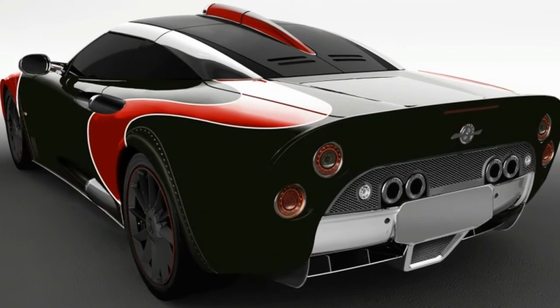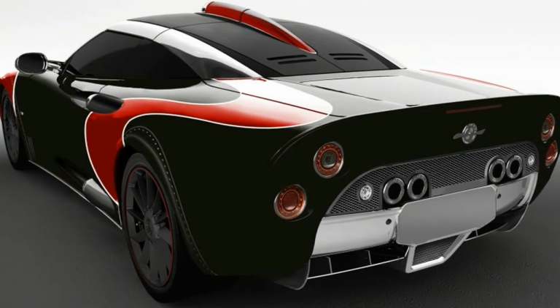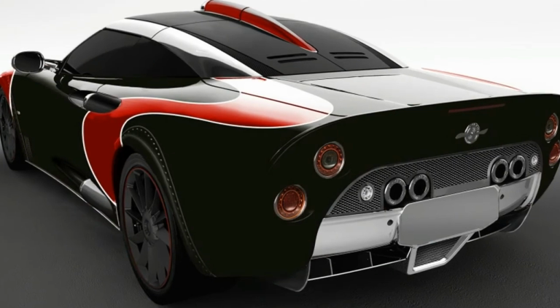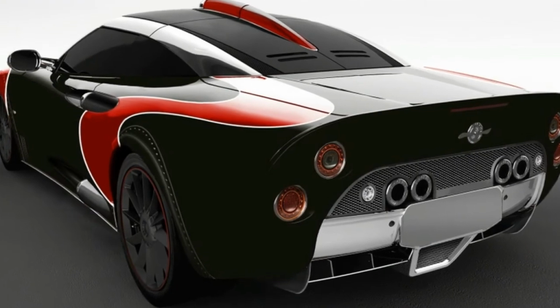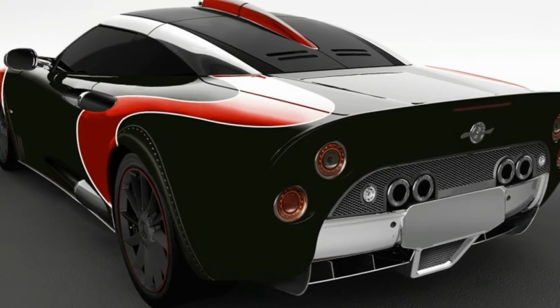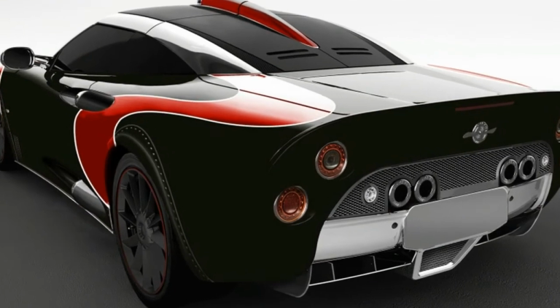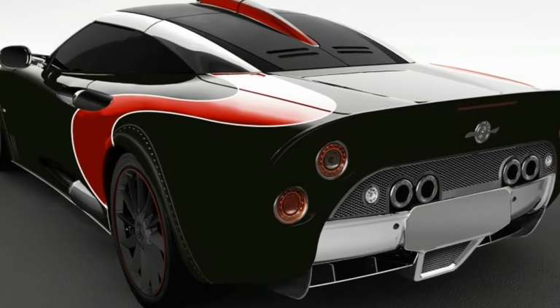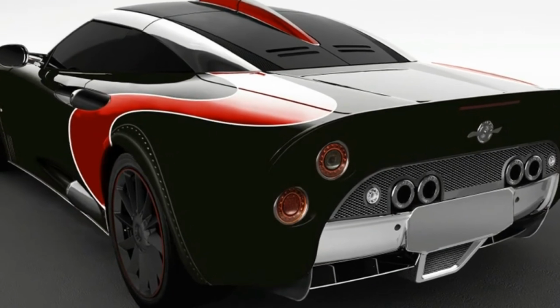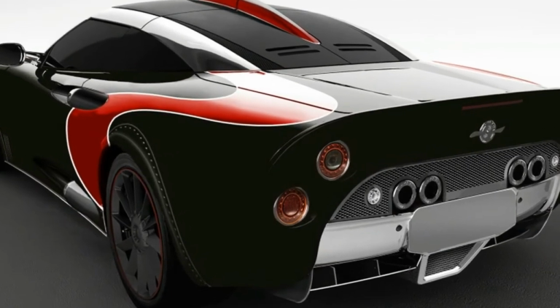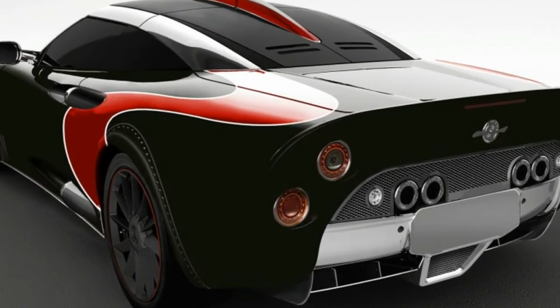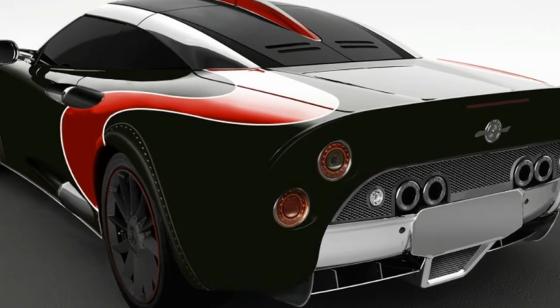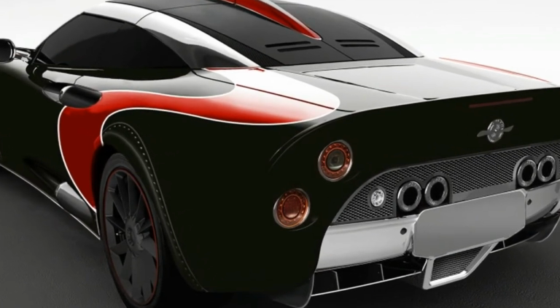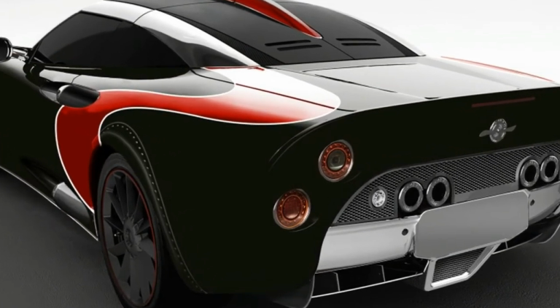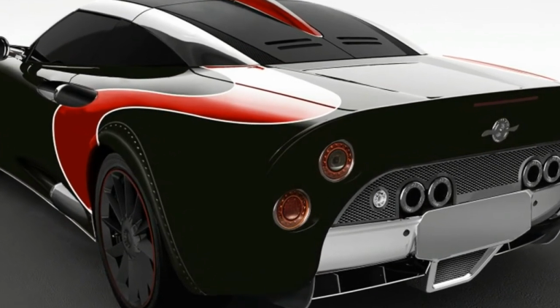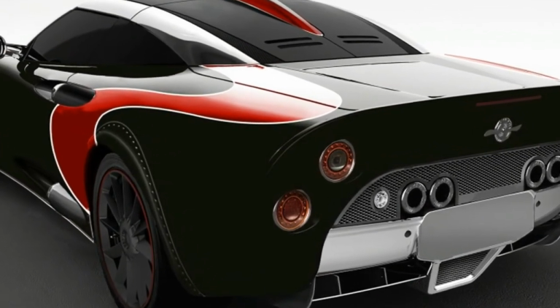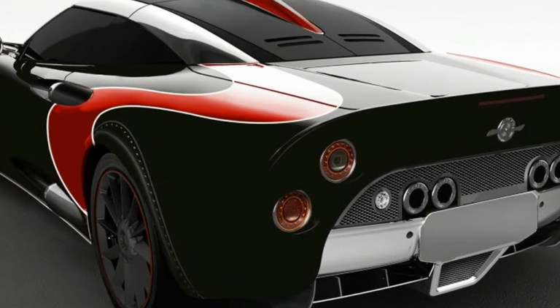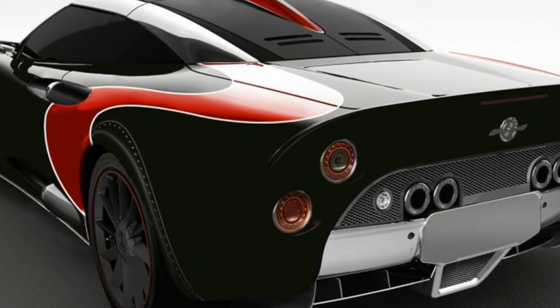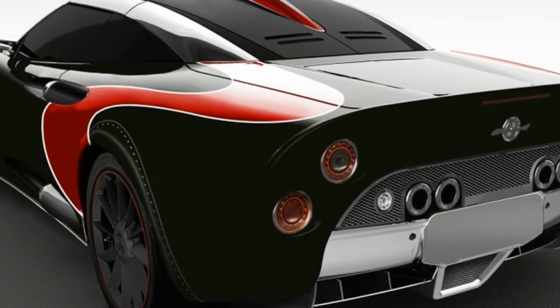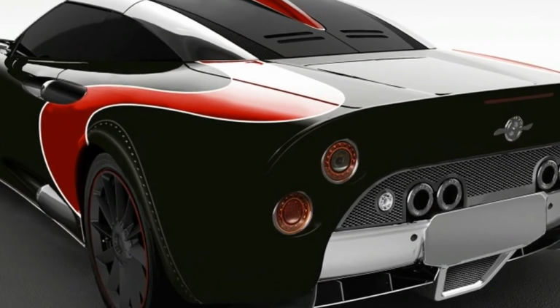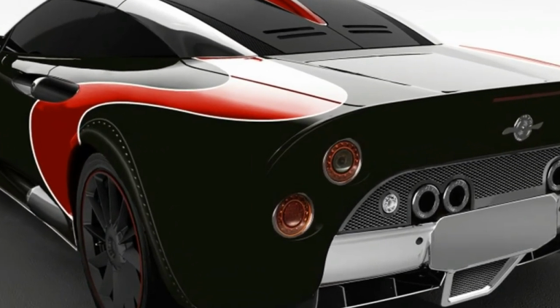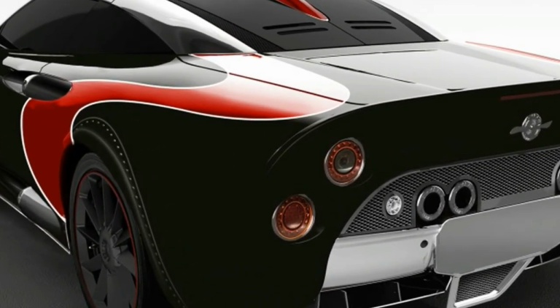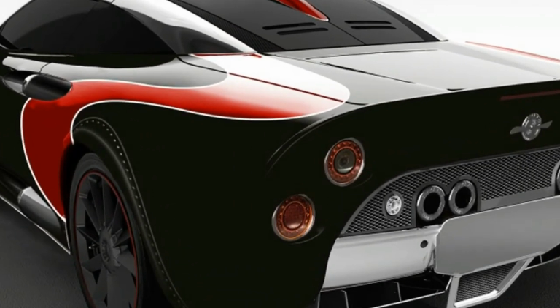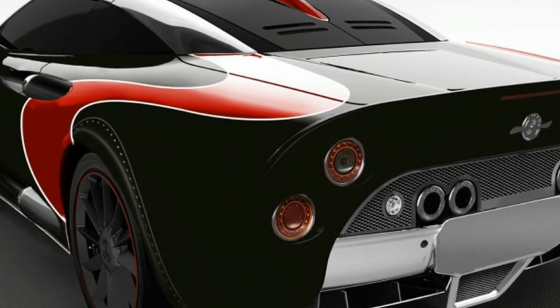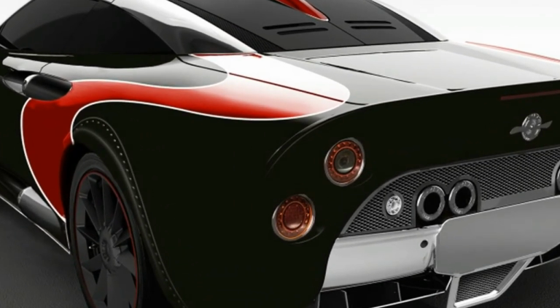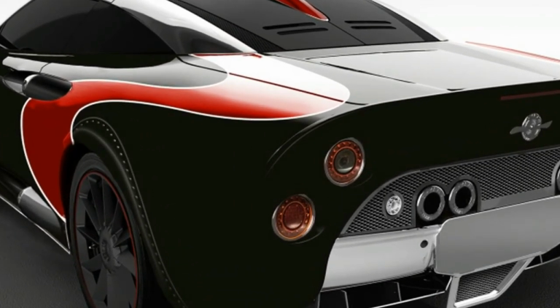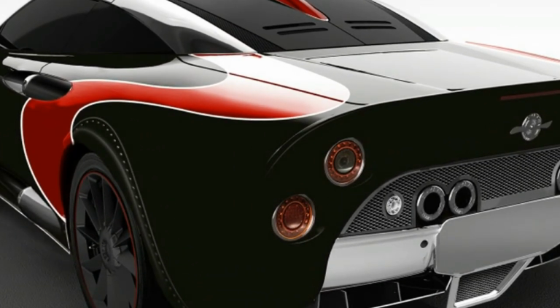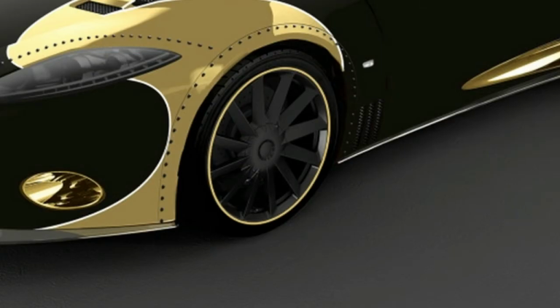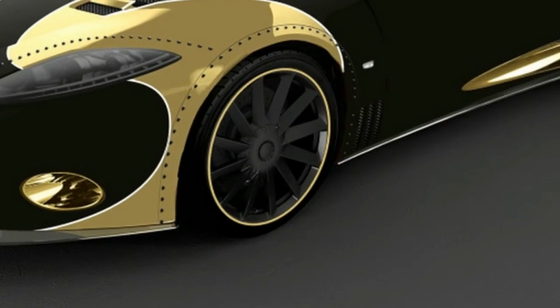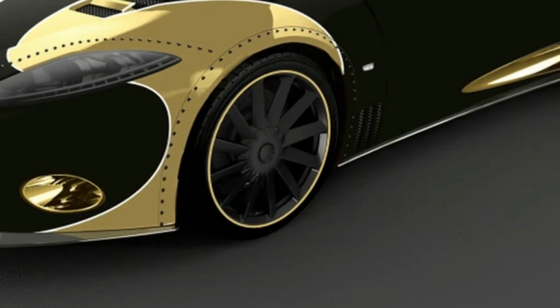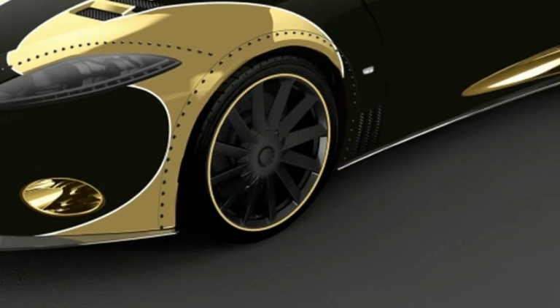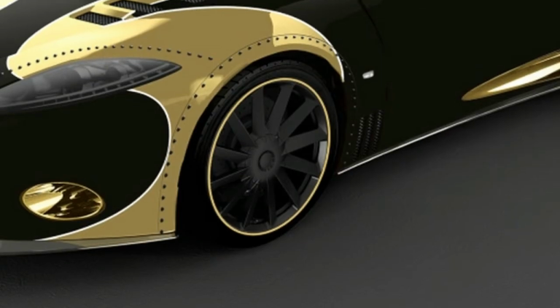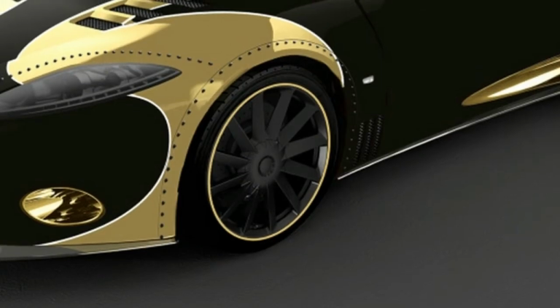One number Spyker didn't release was the price, which is only available on request. But you know the drill — if you have to ask.